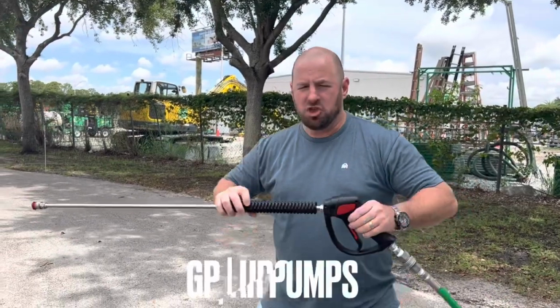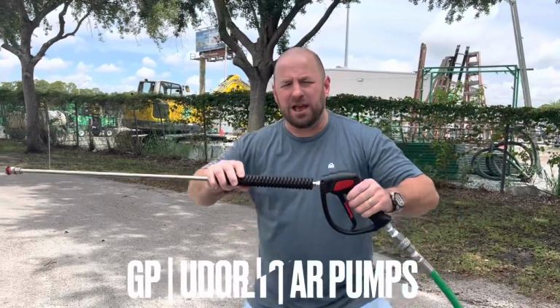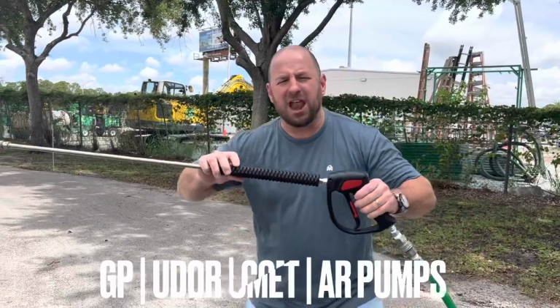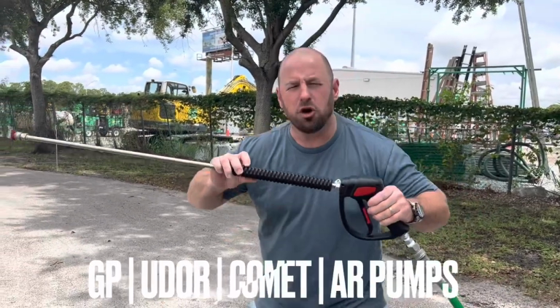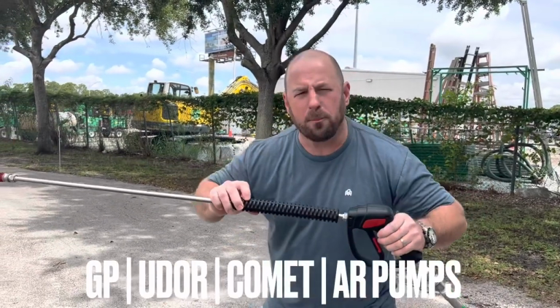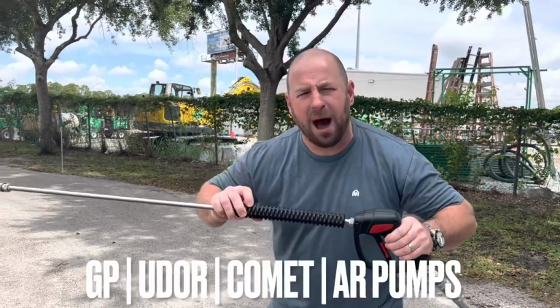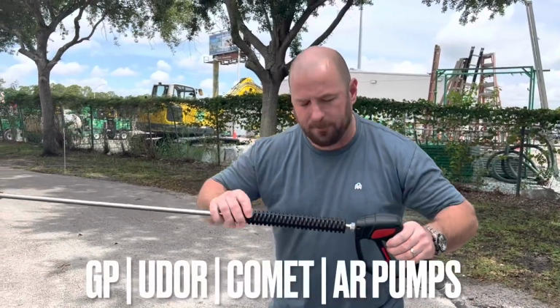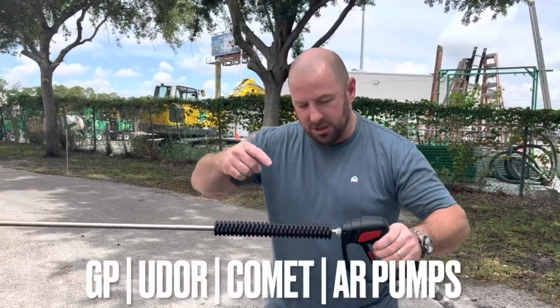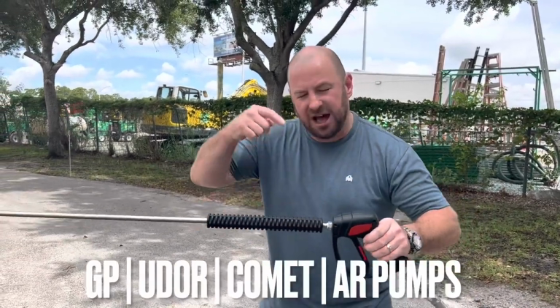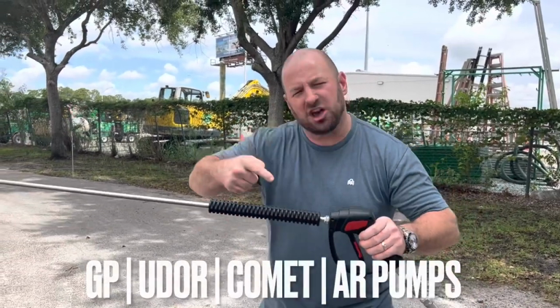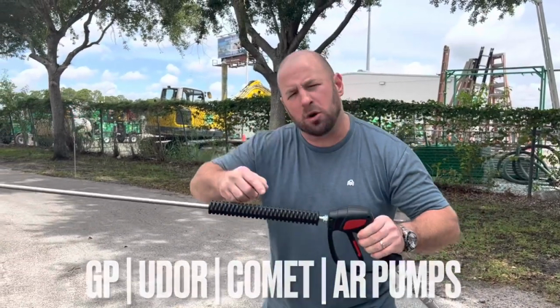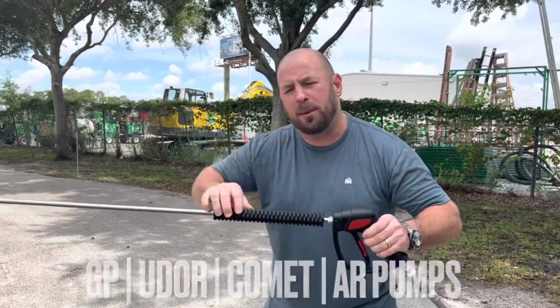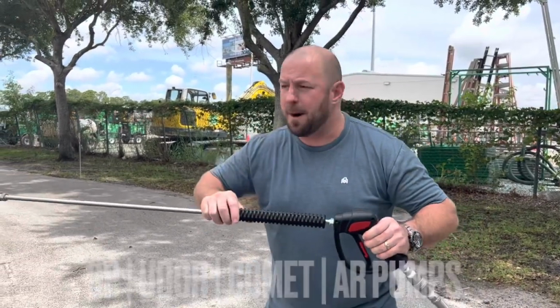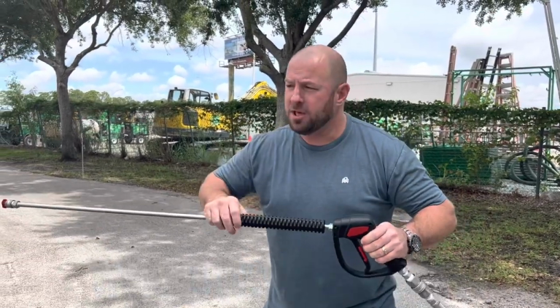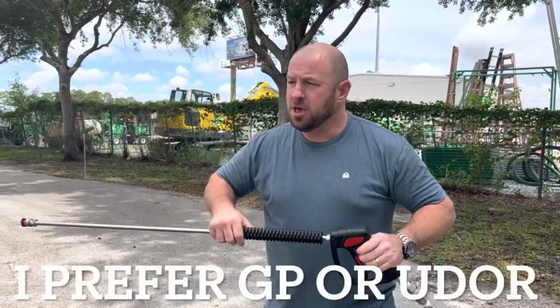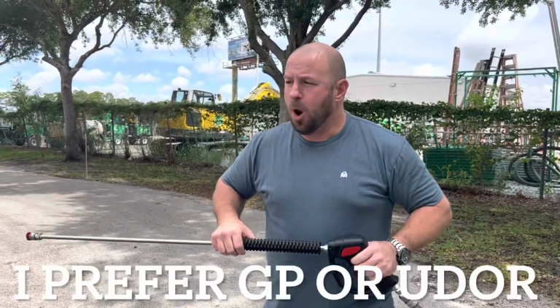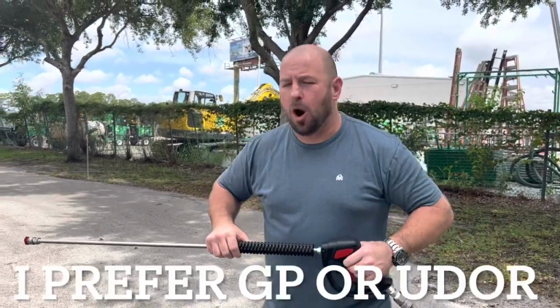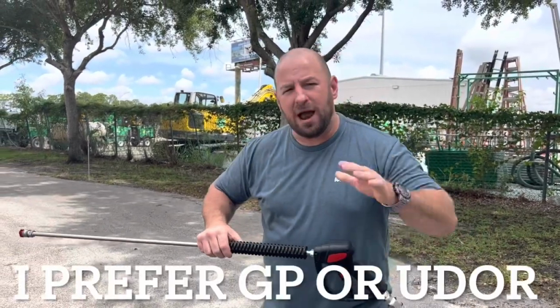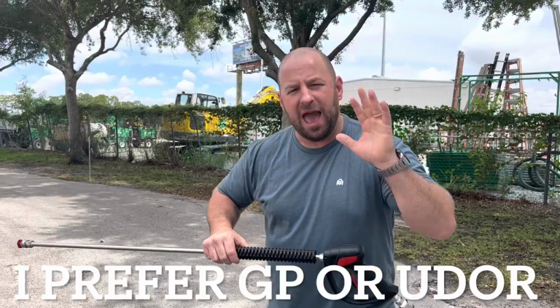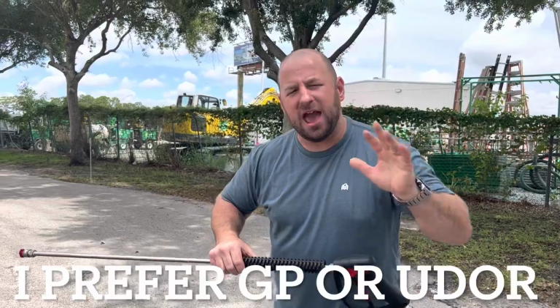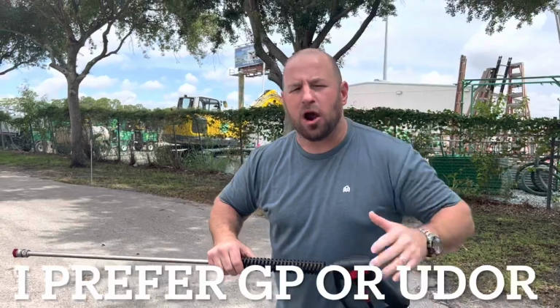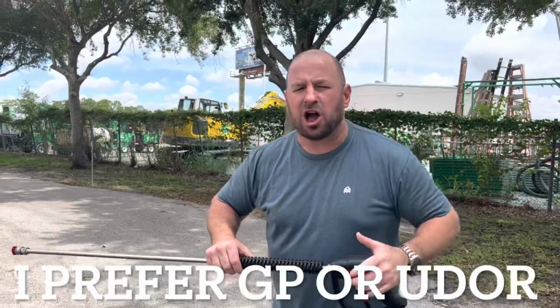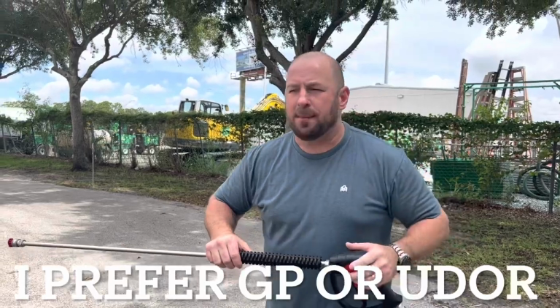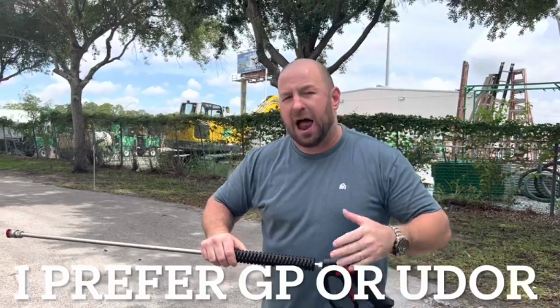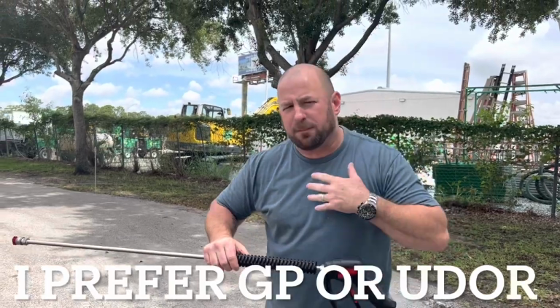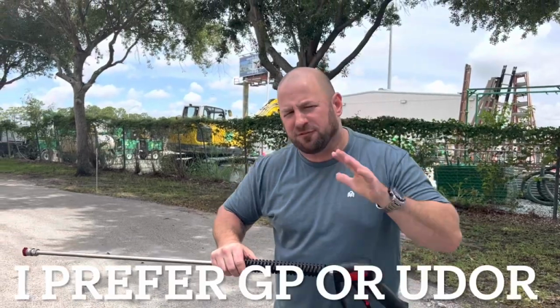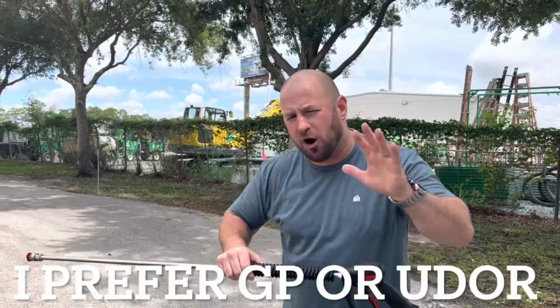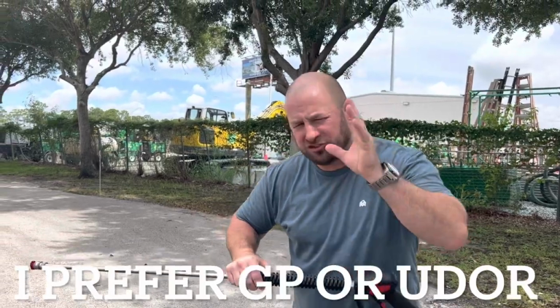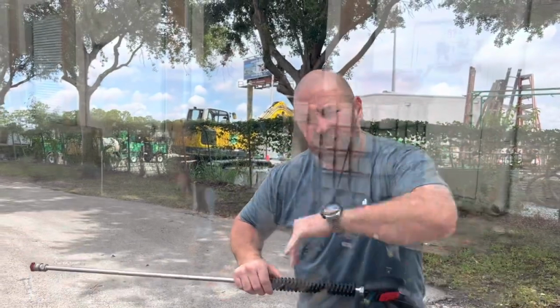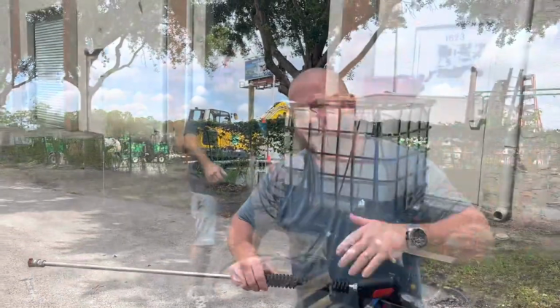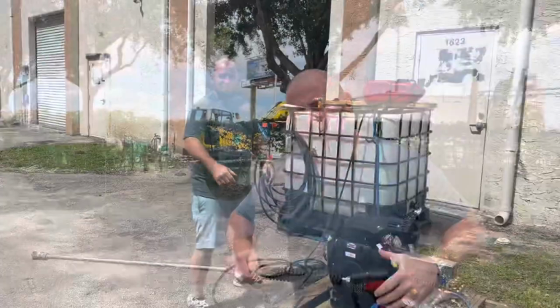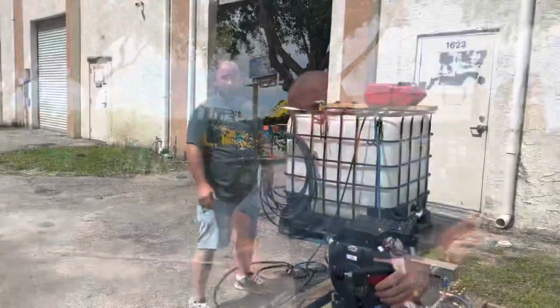You can get a Uta pump, a General pump, or an AR or Comet. I prefer the General pump.